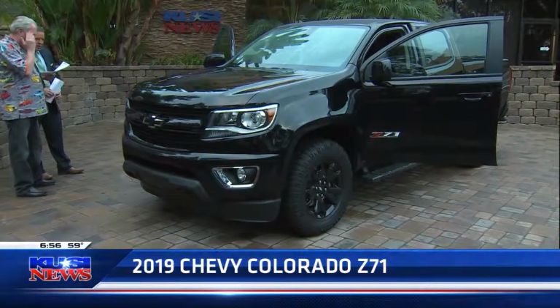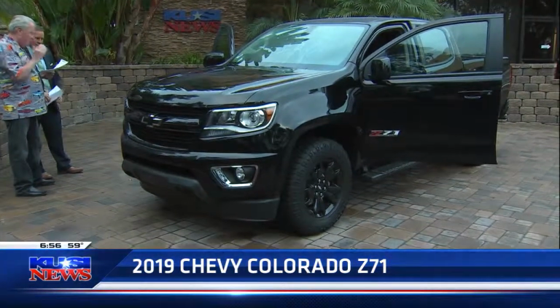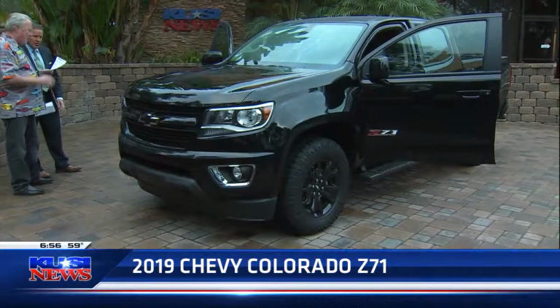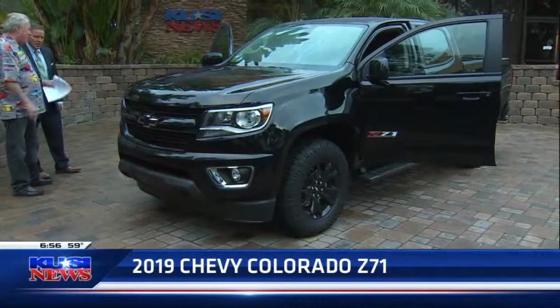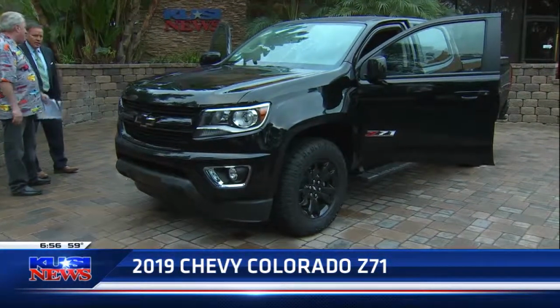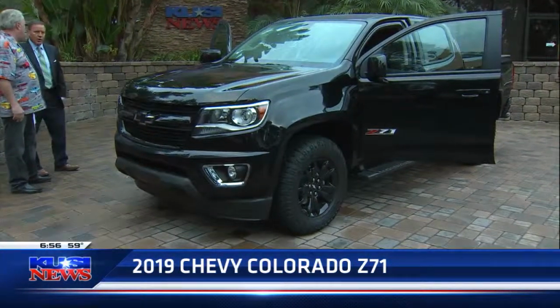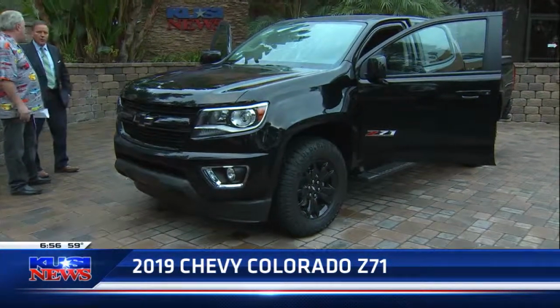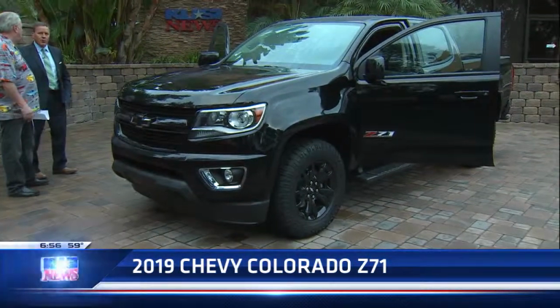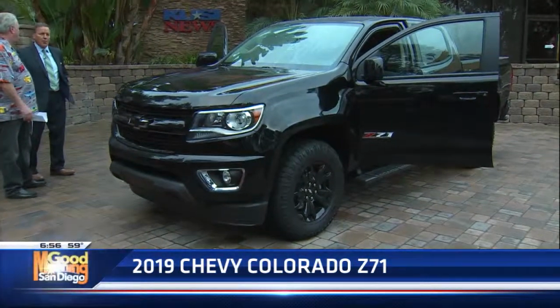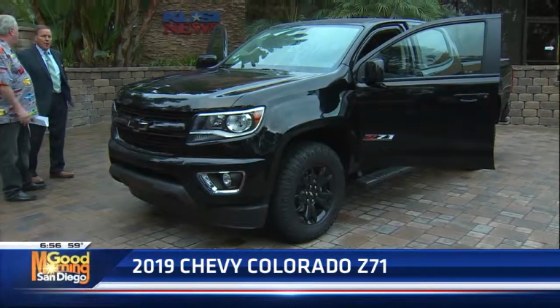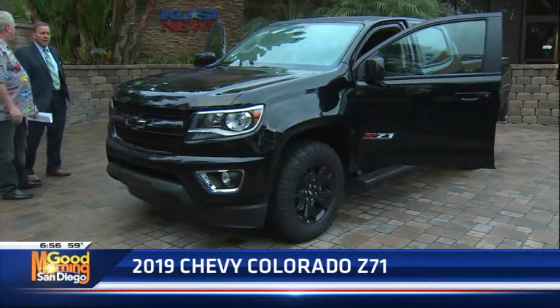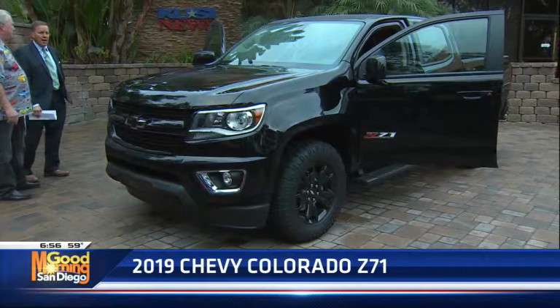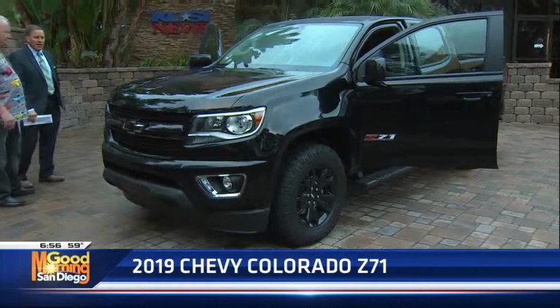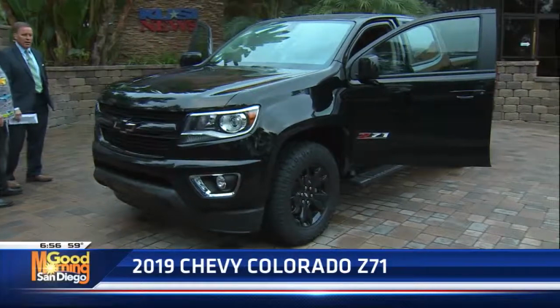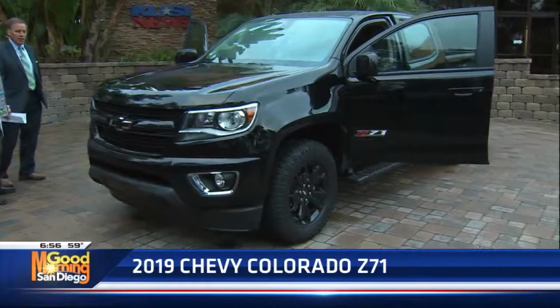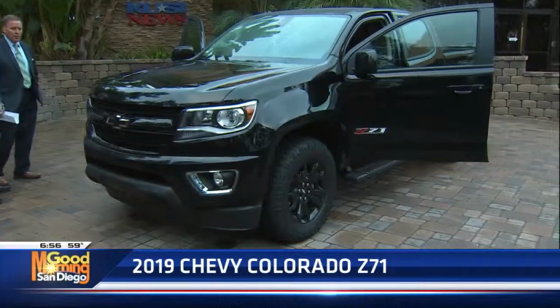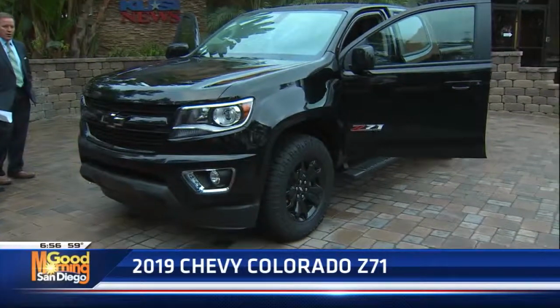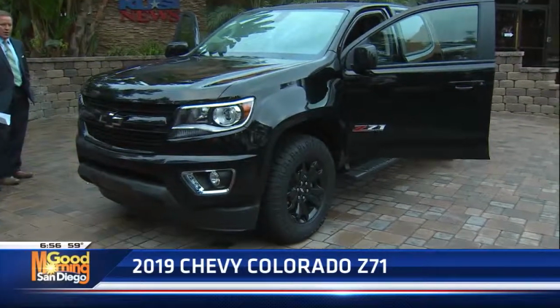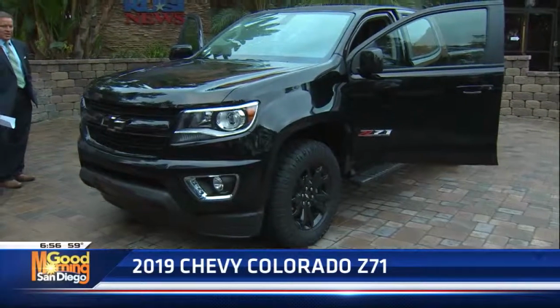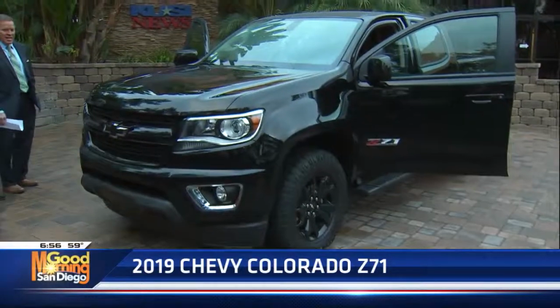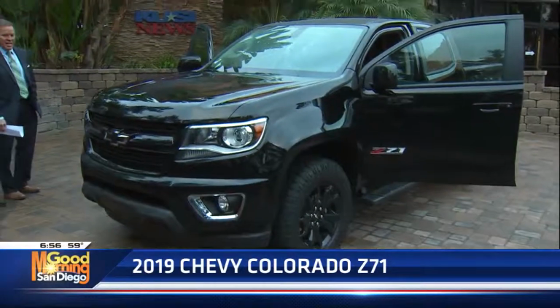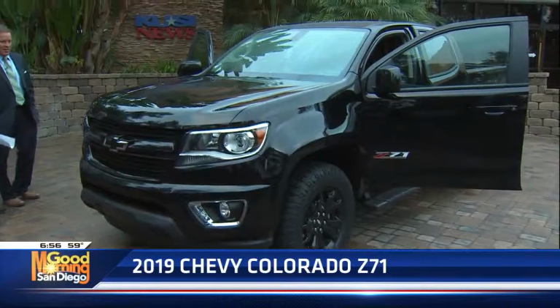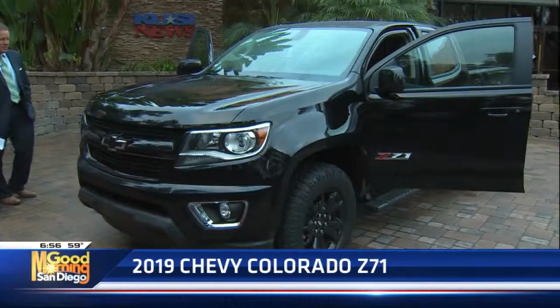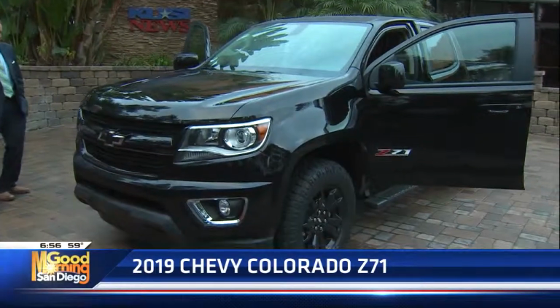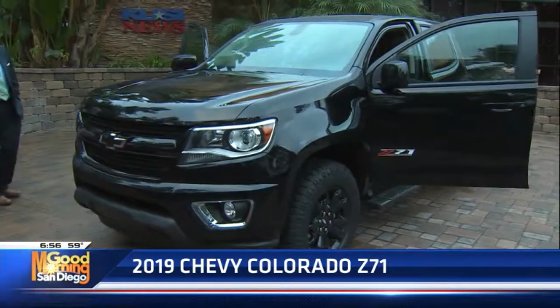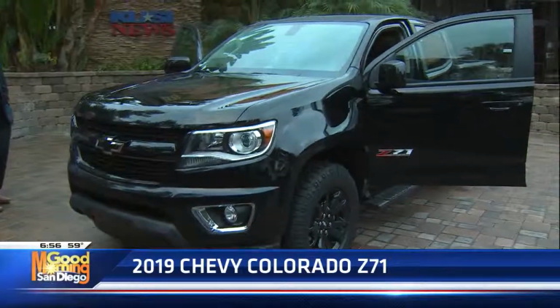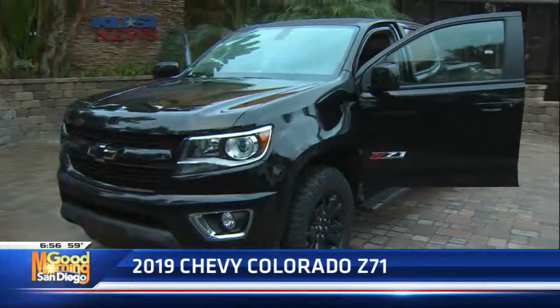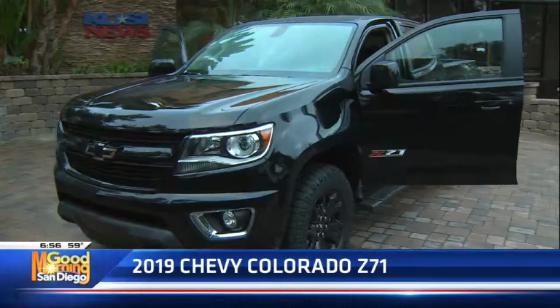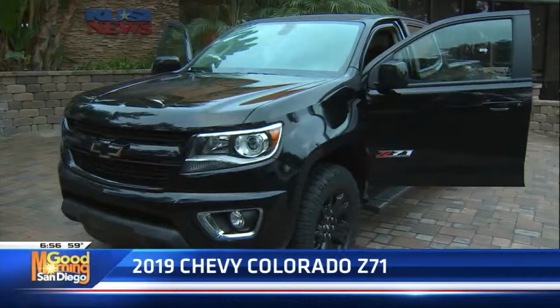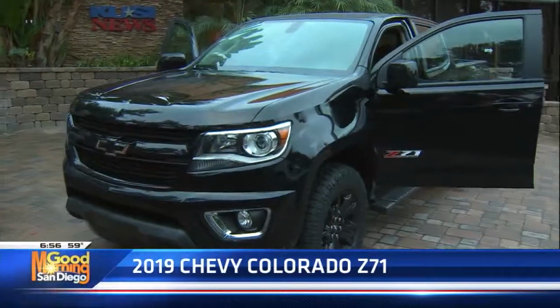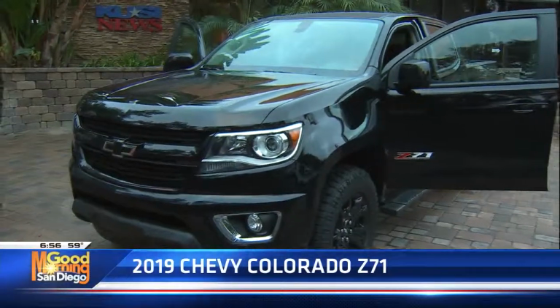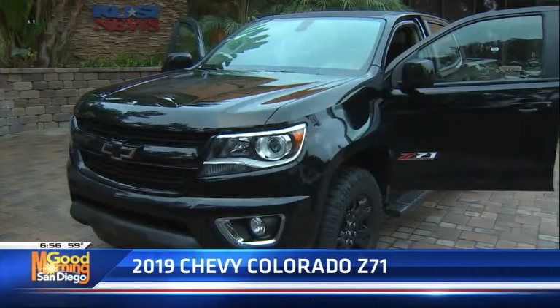It'll get you off road. We'll be right back with more Good Morning San Diego. We'll have the Good Guys on Friday.